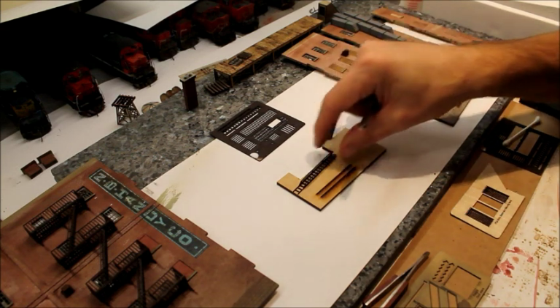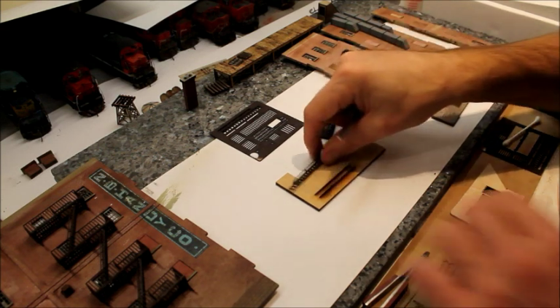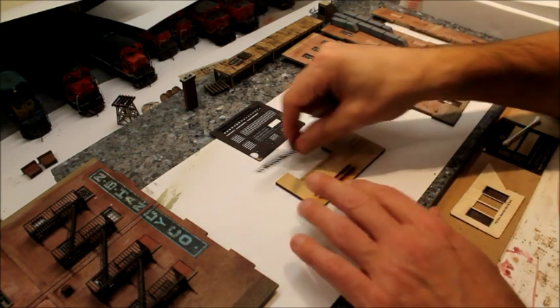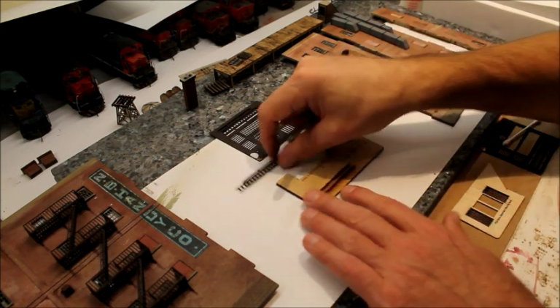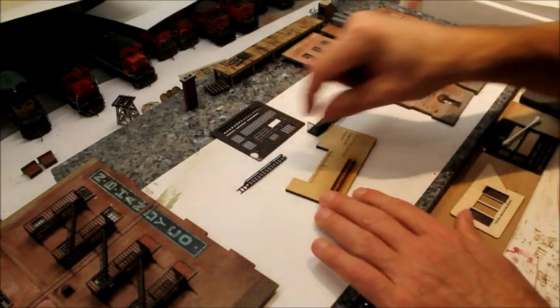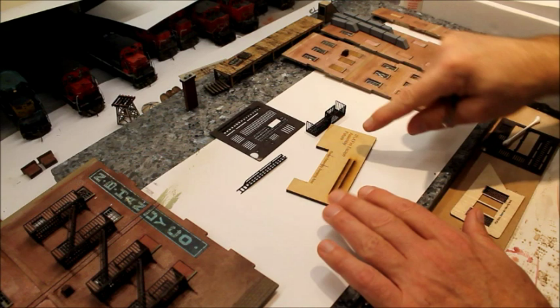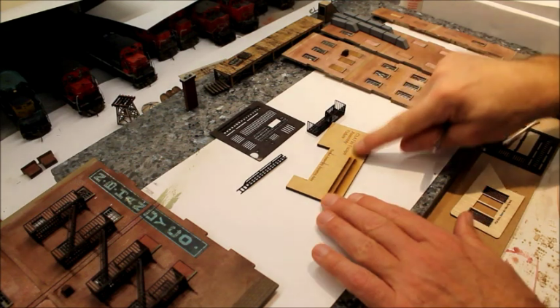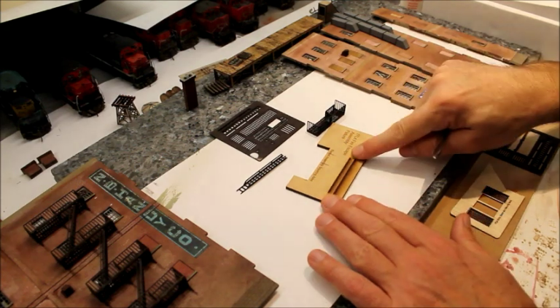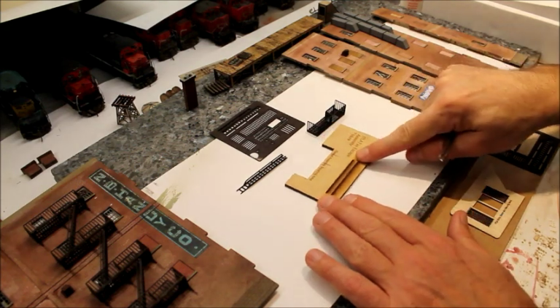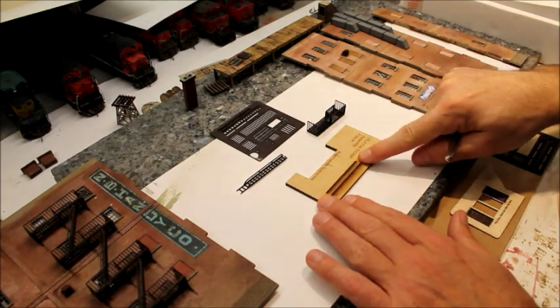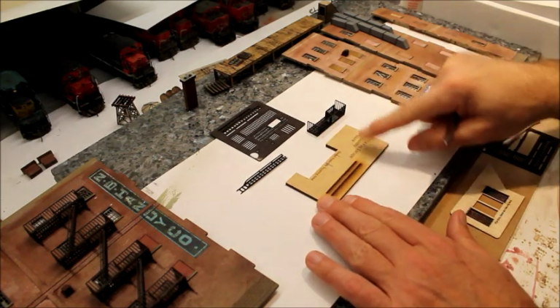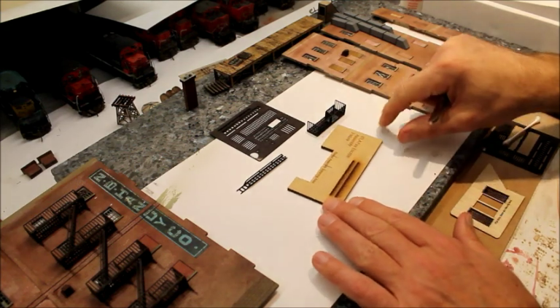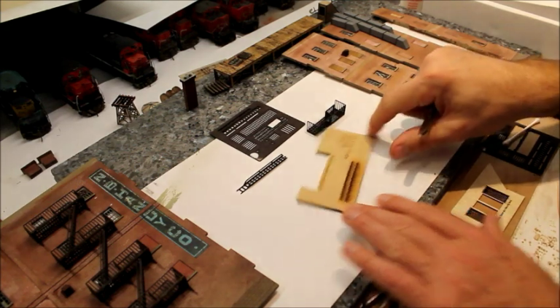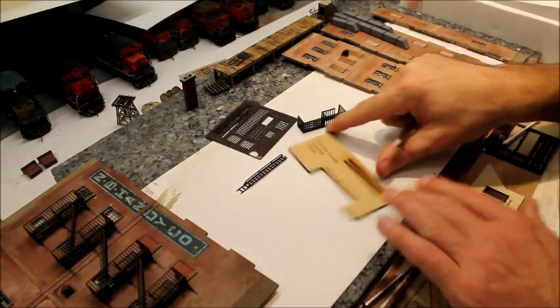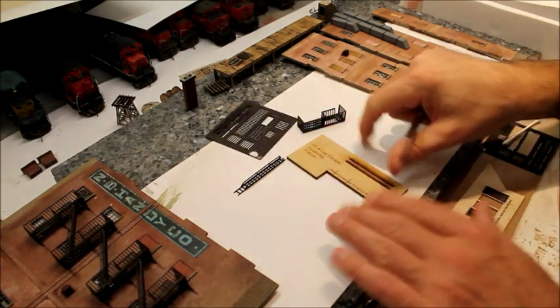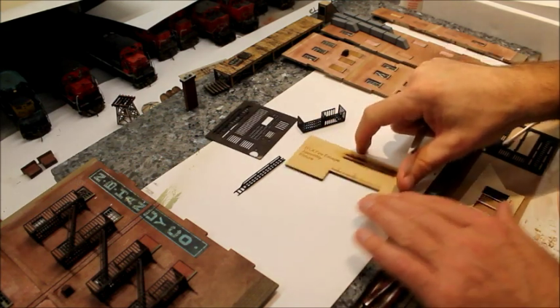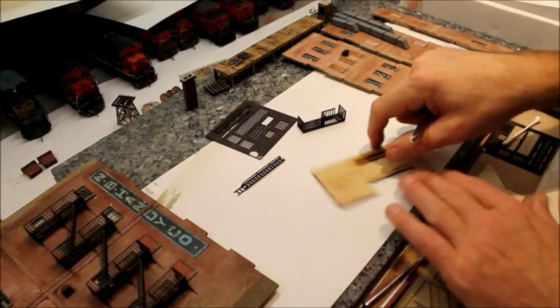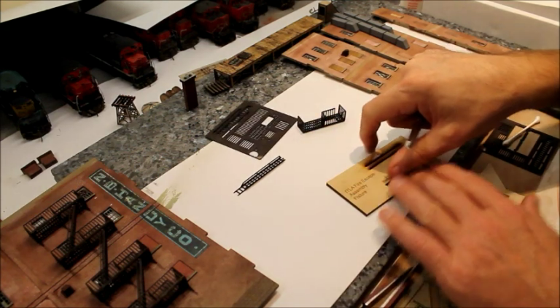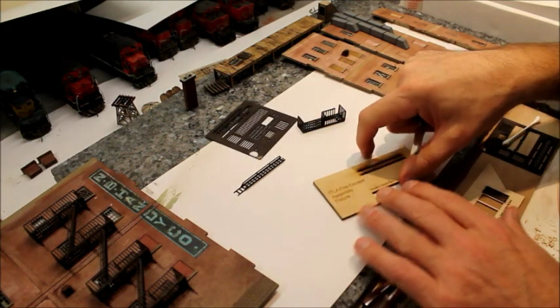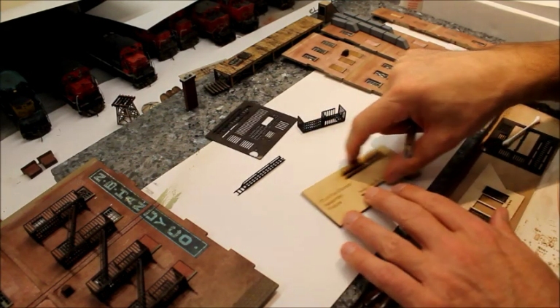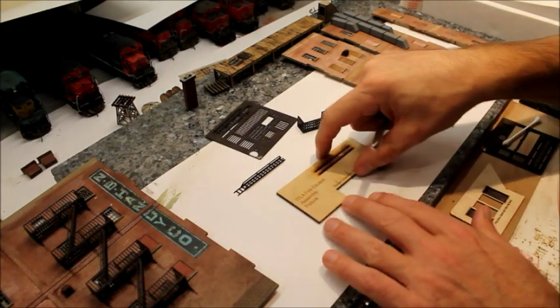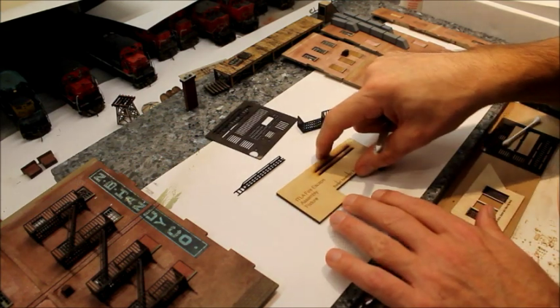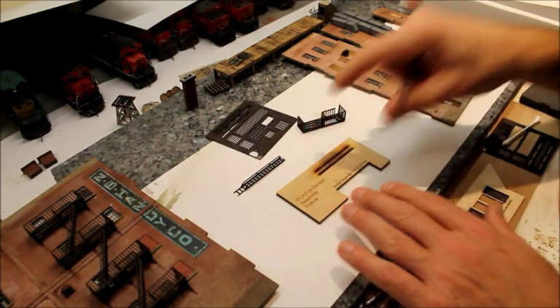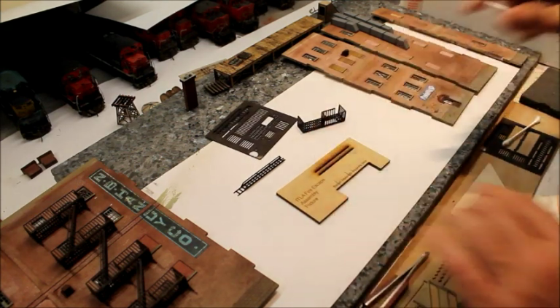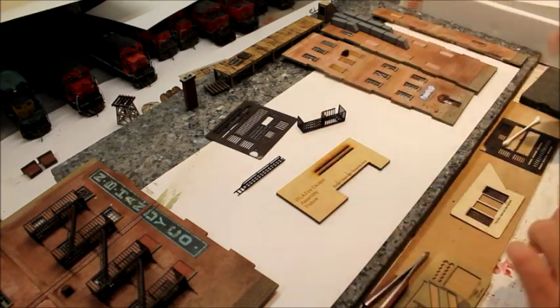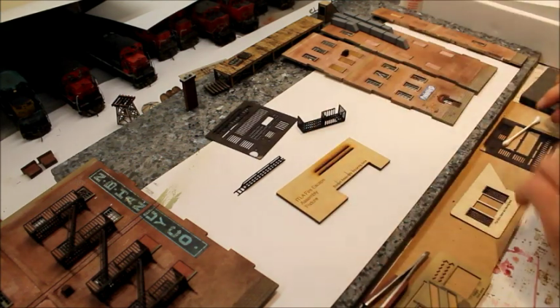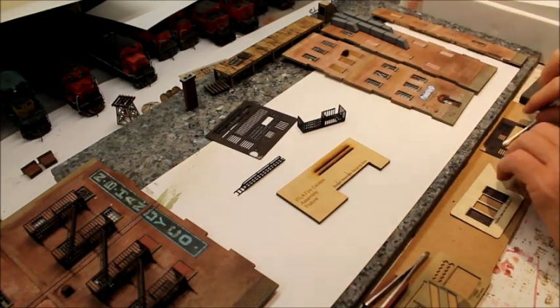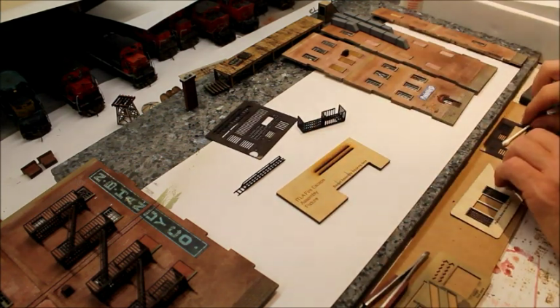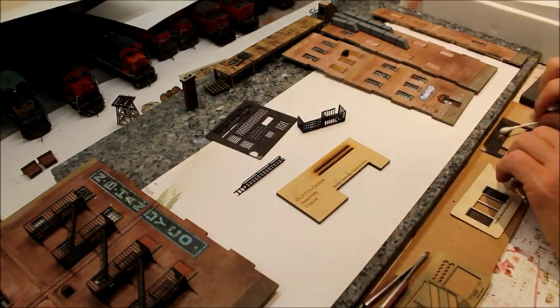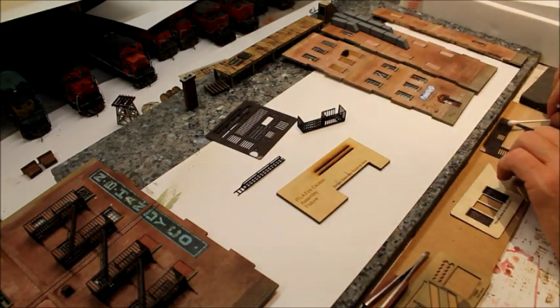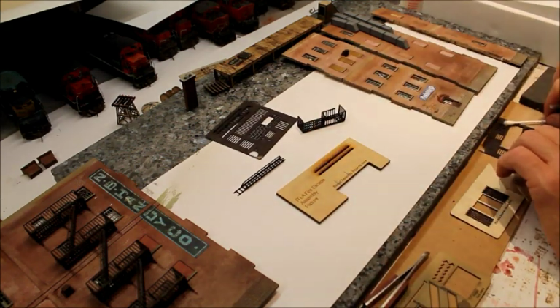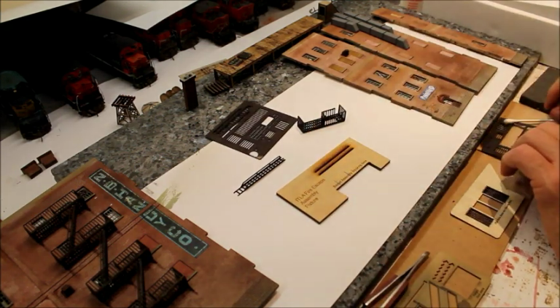It also comes with a fixture — an assembly fixture — to help you put them together.